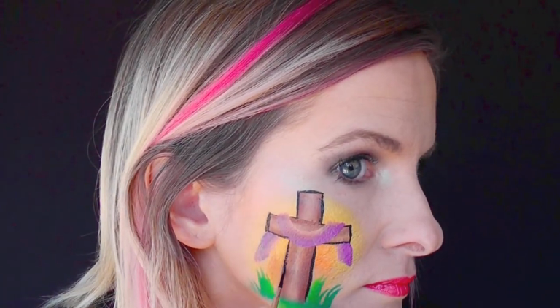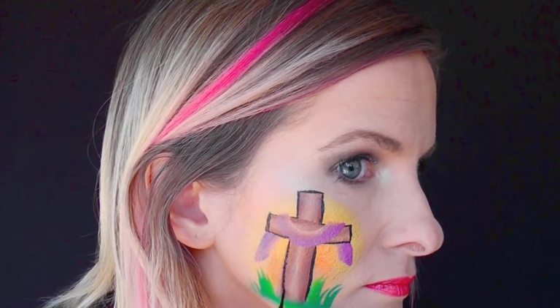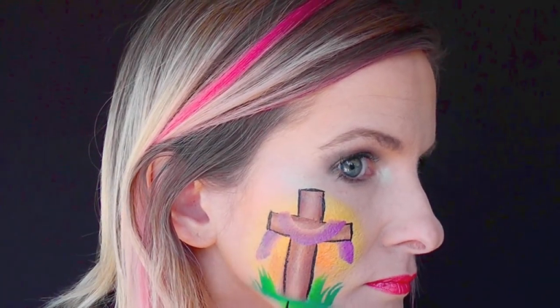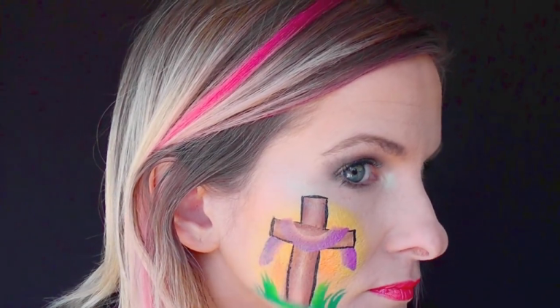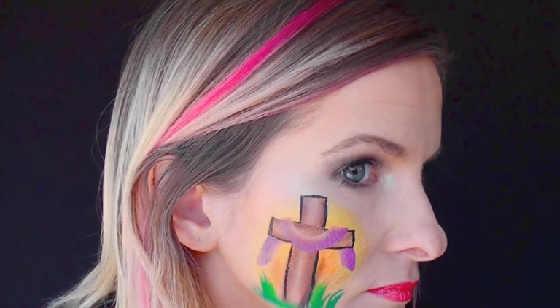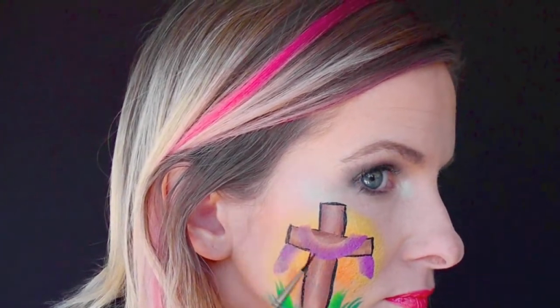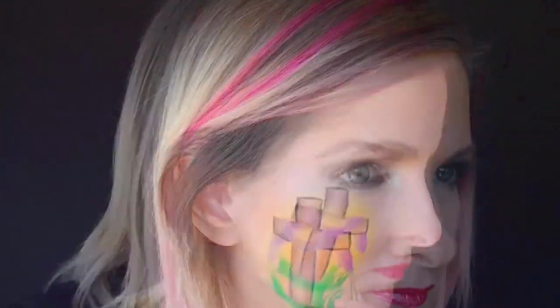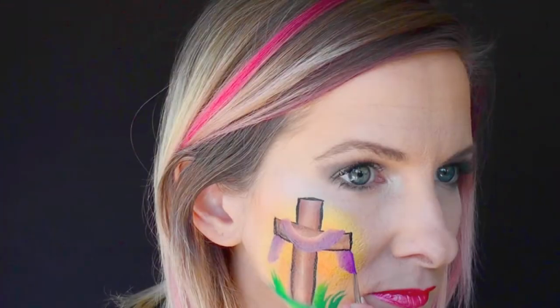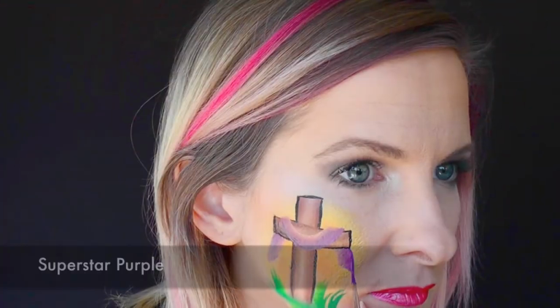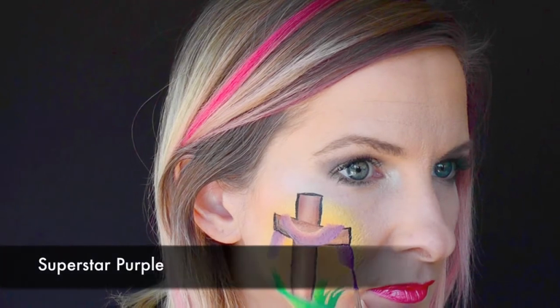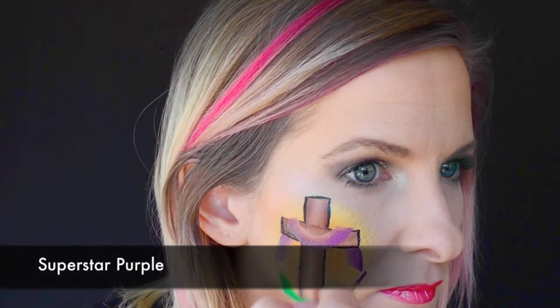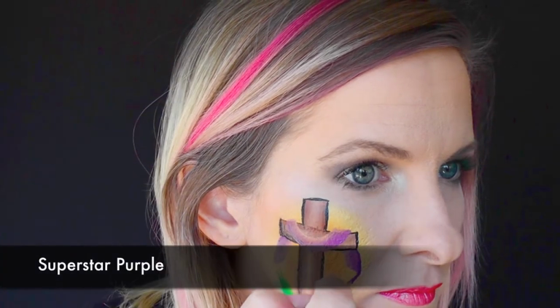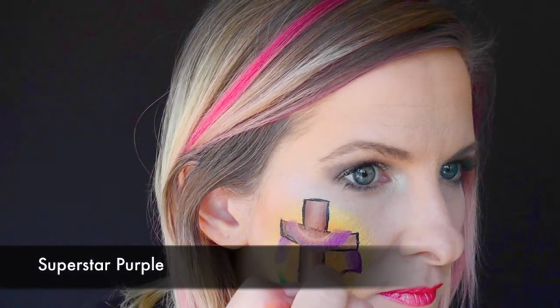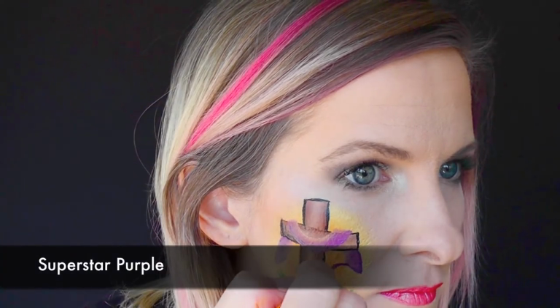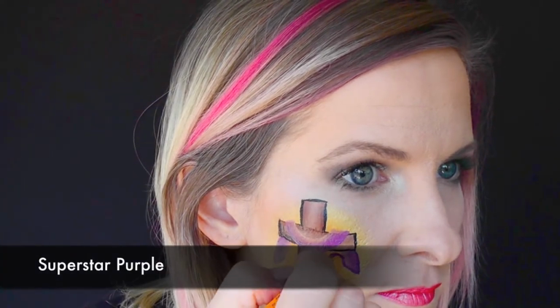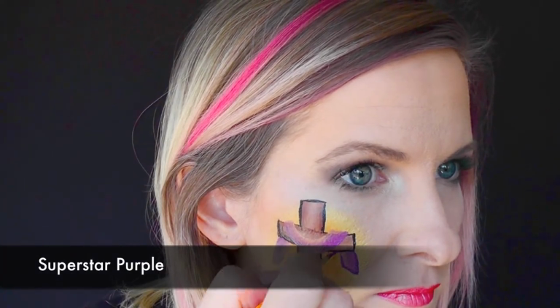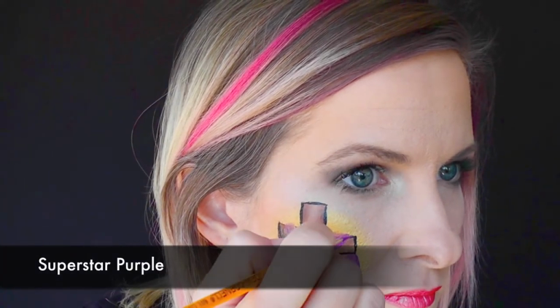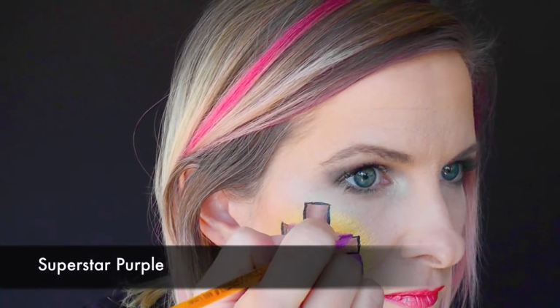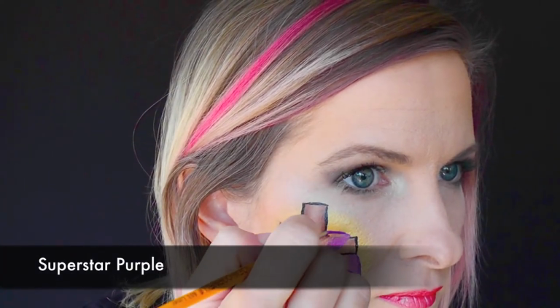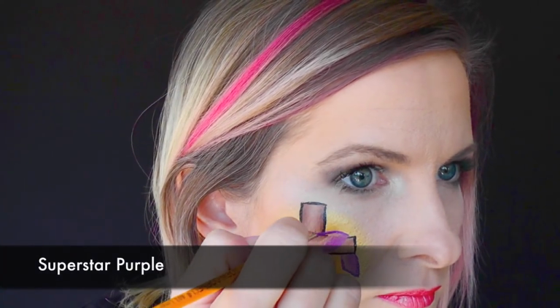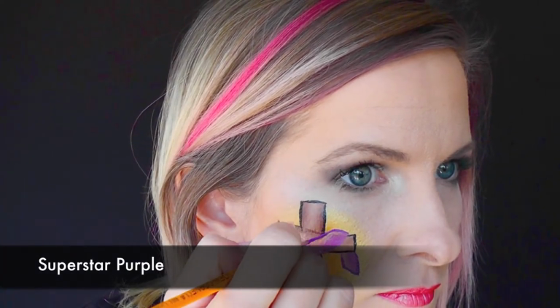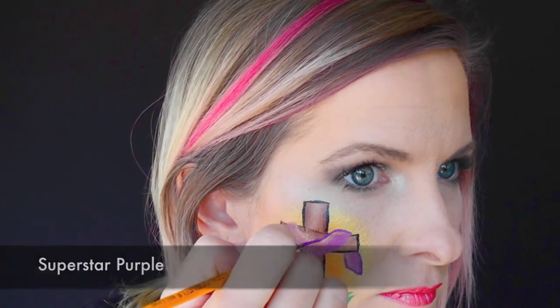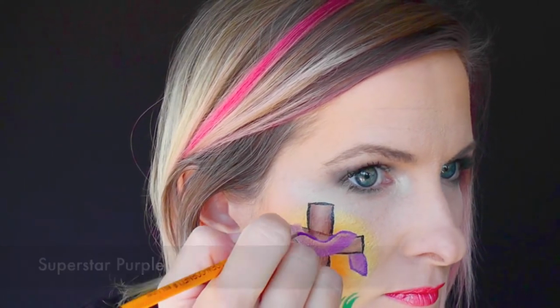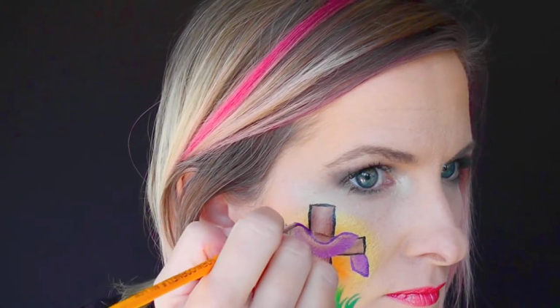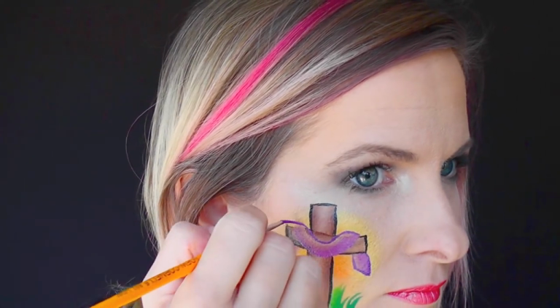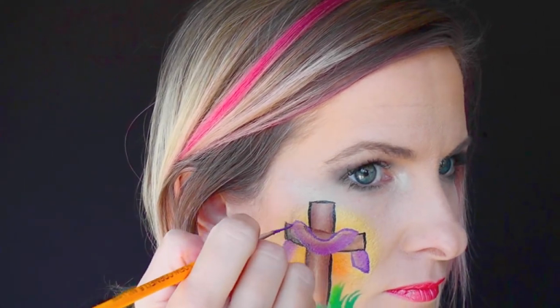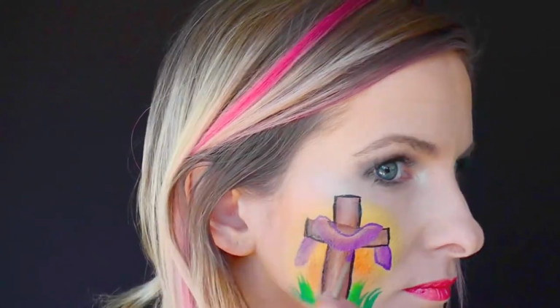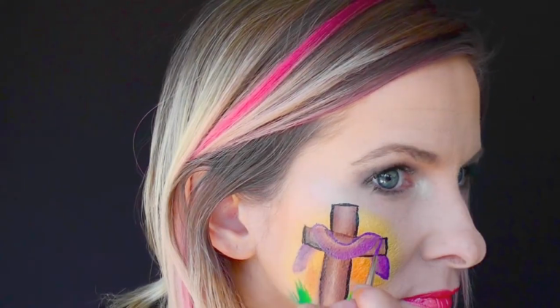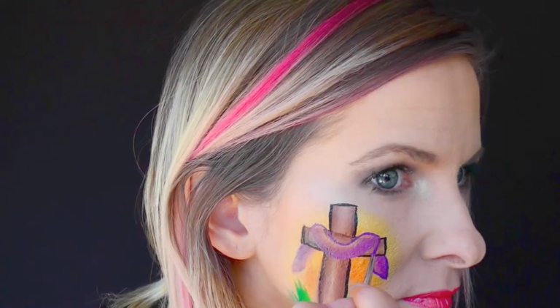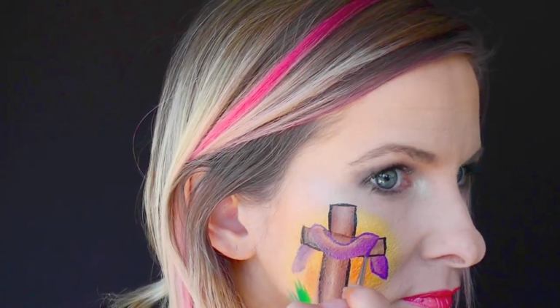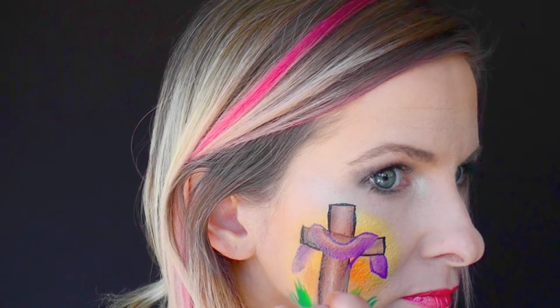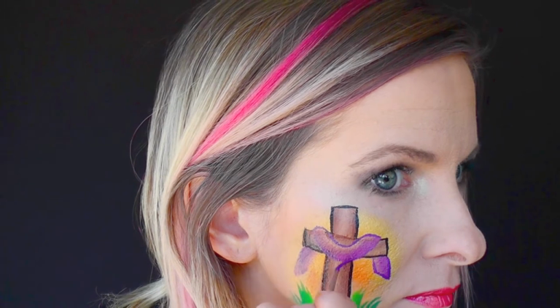Next I've loaded up some darker purple — this is Superstar Purple — and I'm going to come in and outline the fabric with the dark purple.